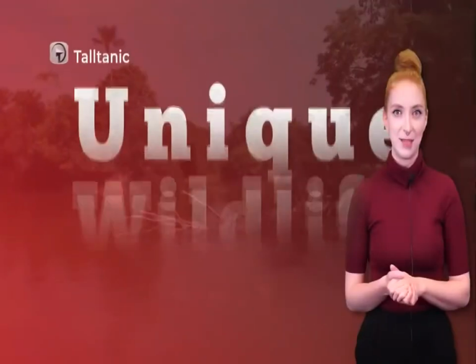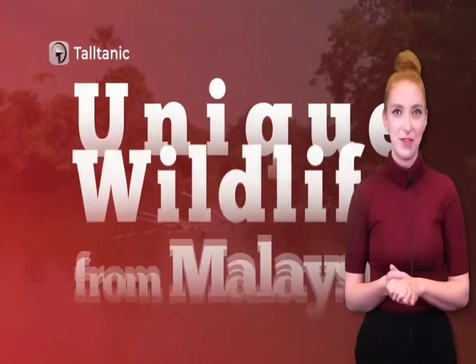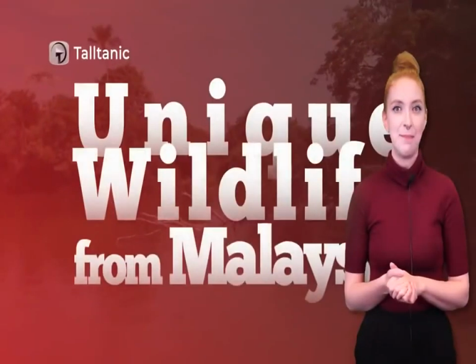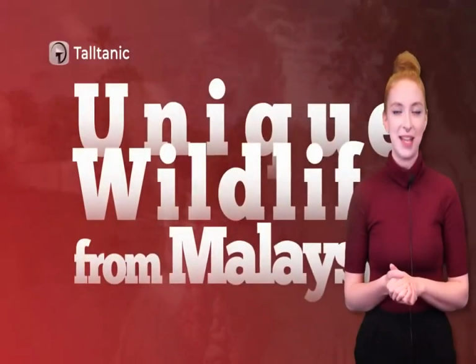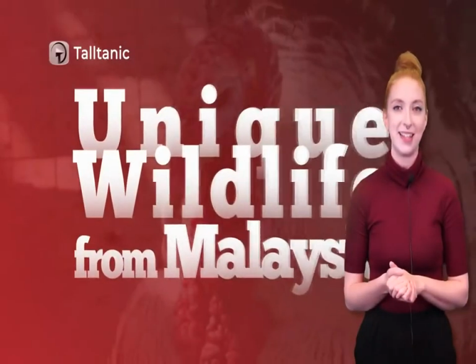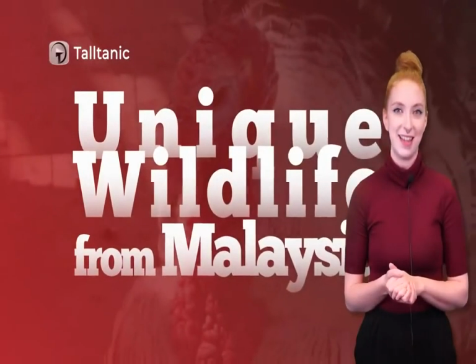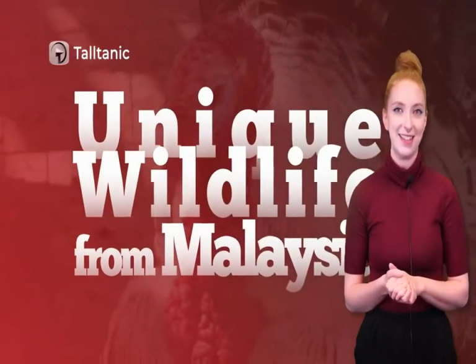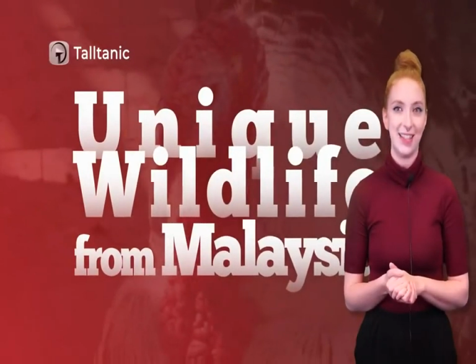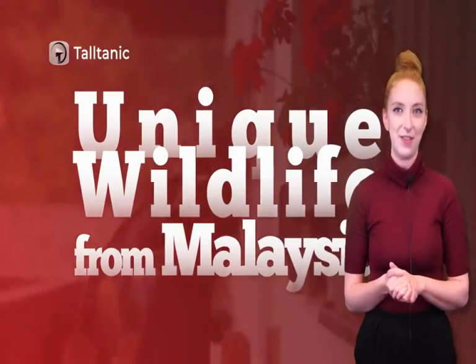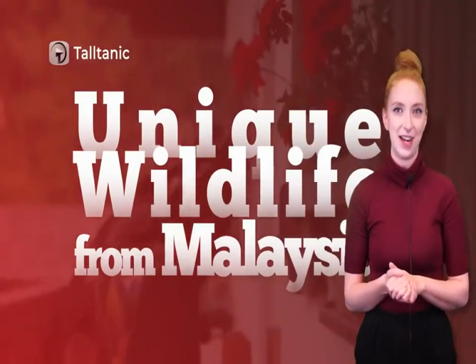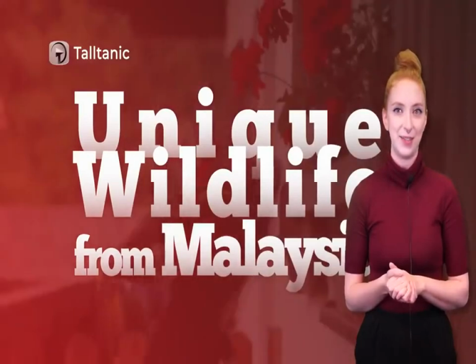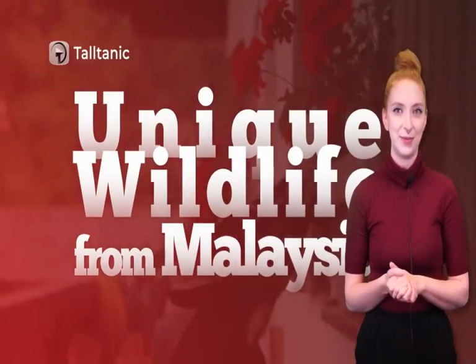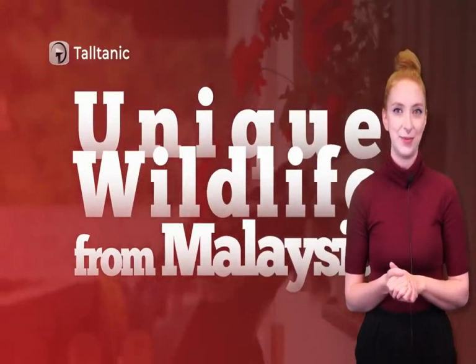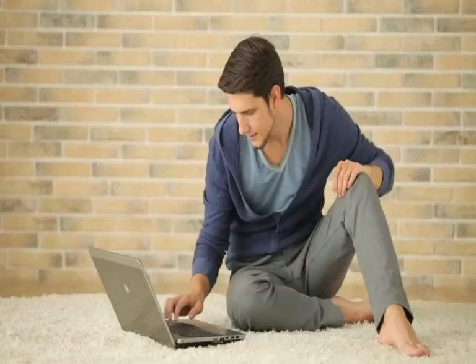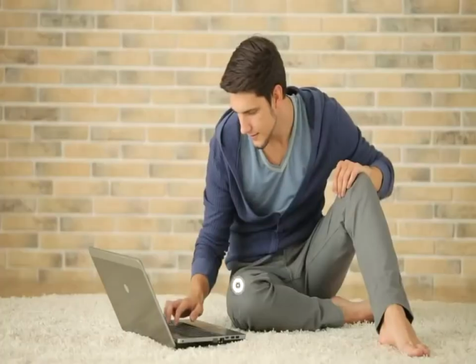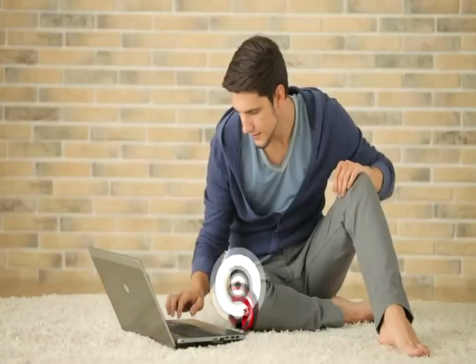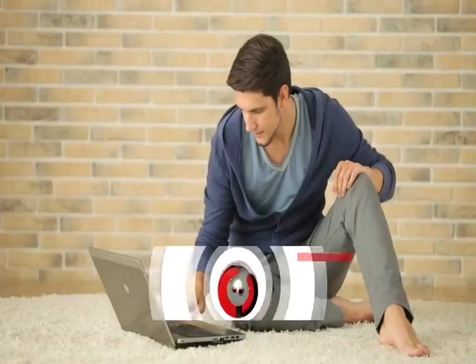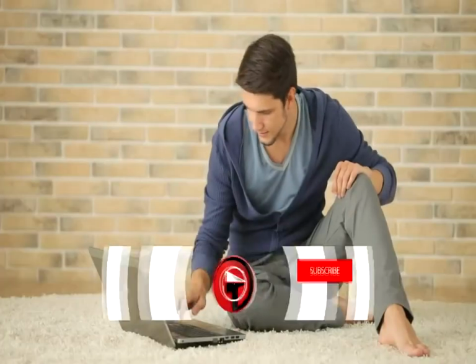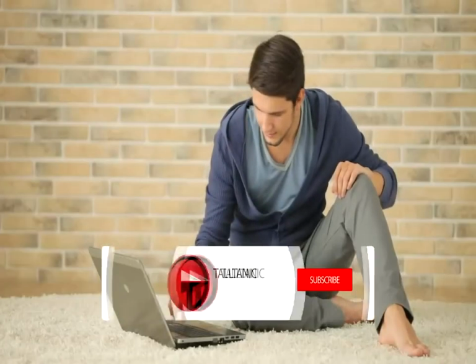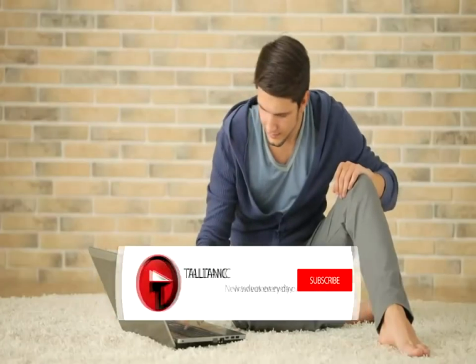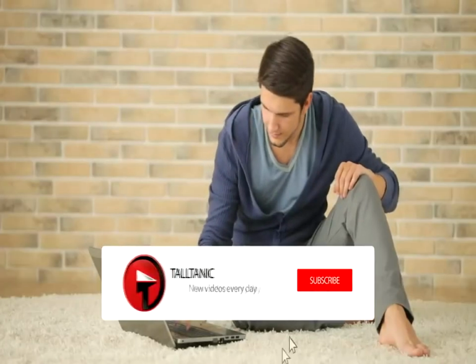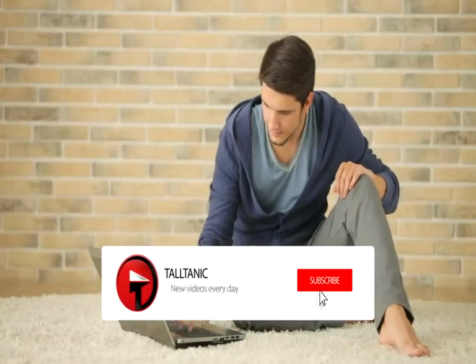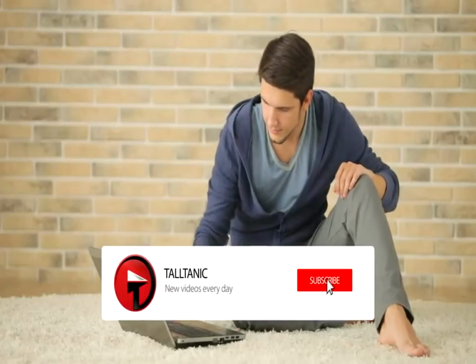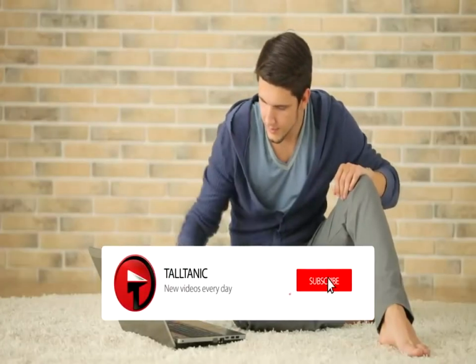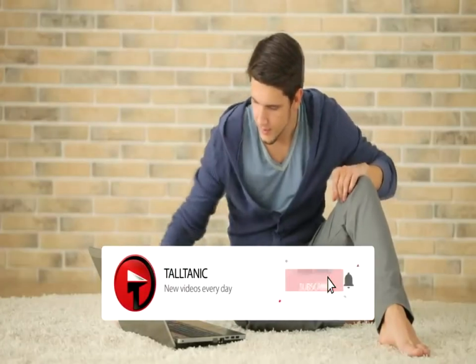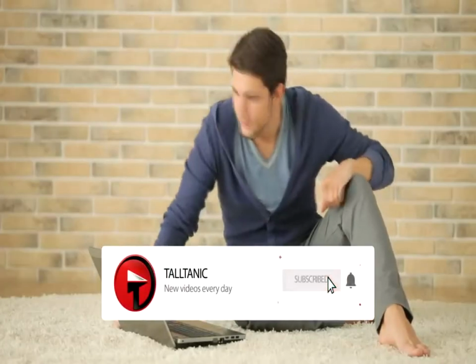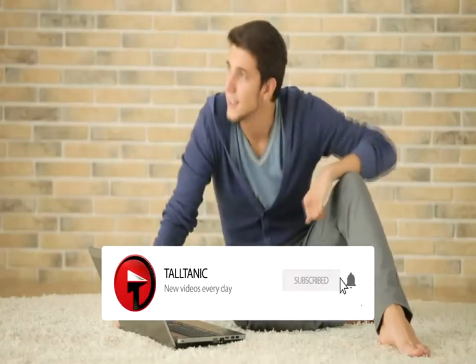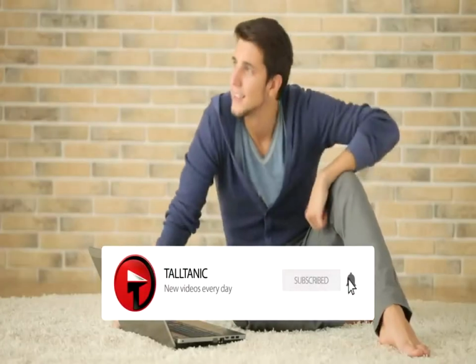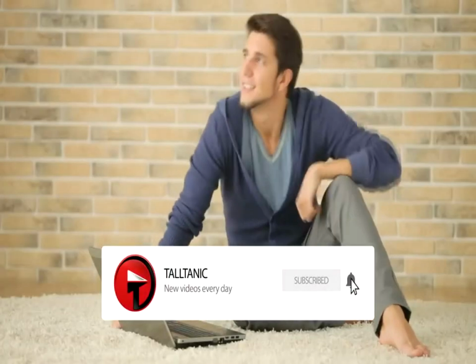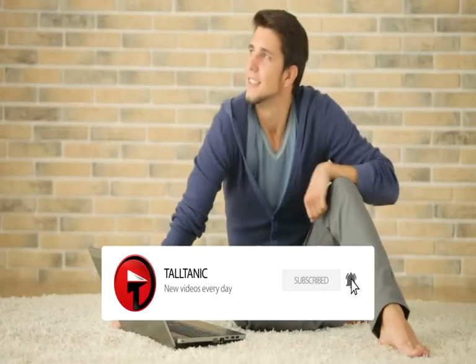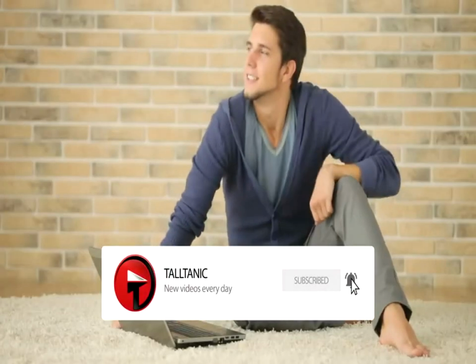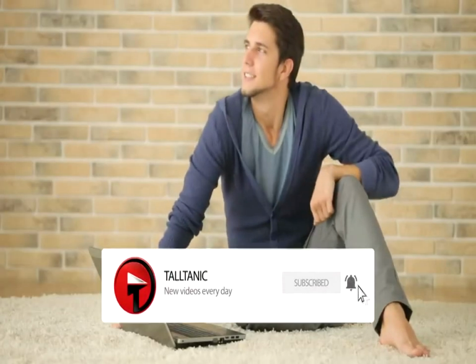But before we get into today's video, make sure that you're subscribed and ring the bell so that you never miss any of our upcoming videos.